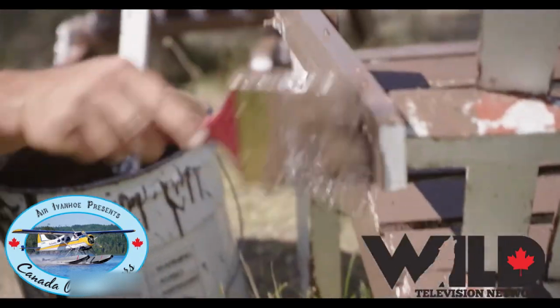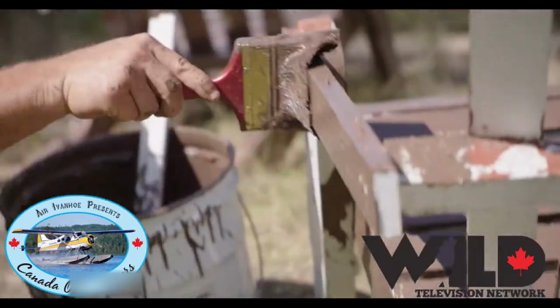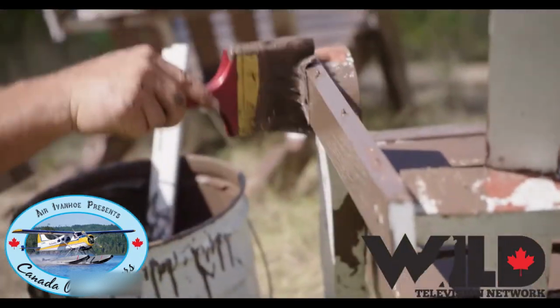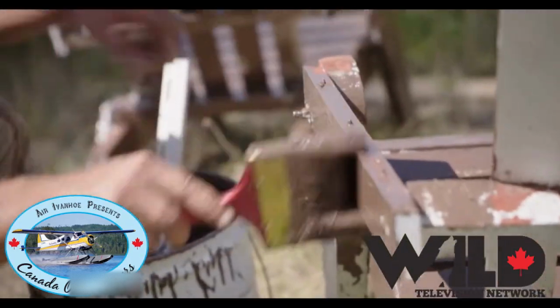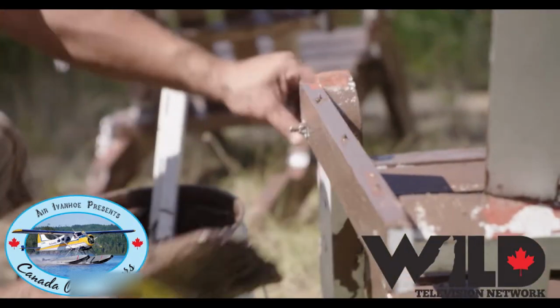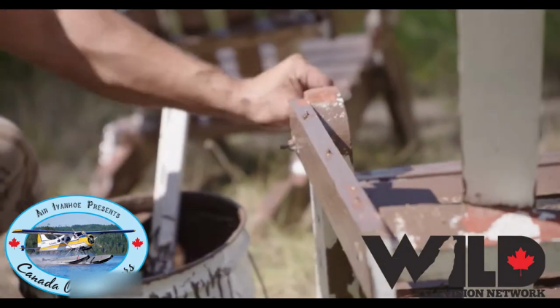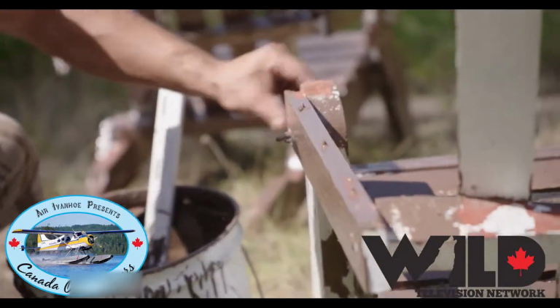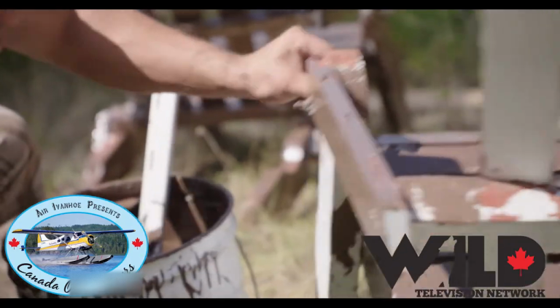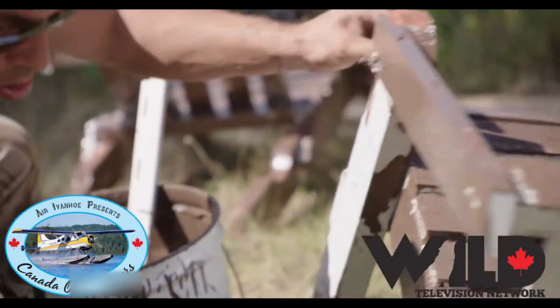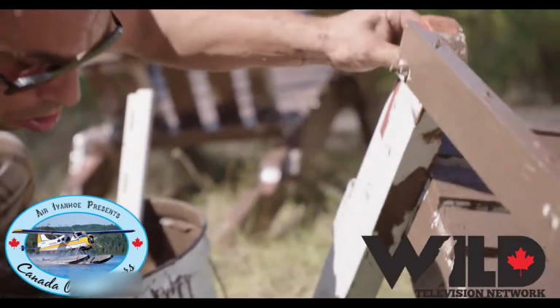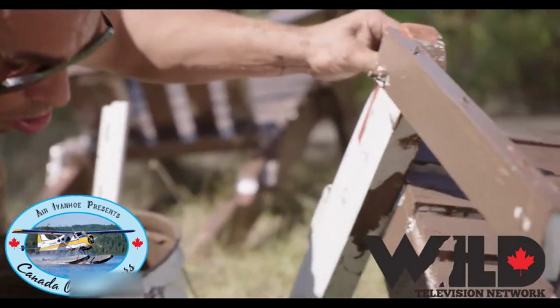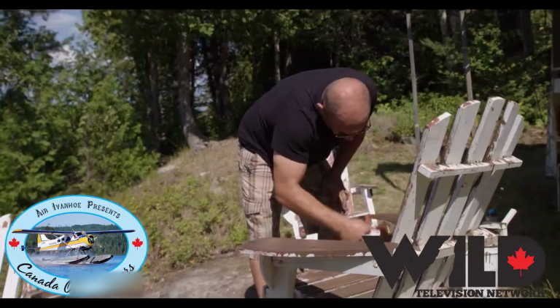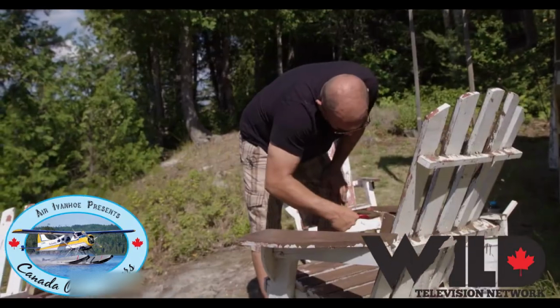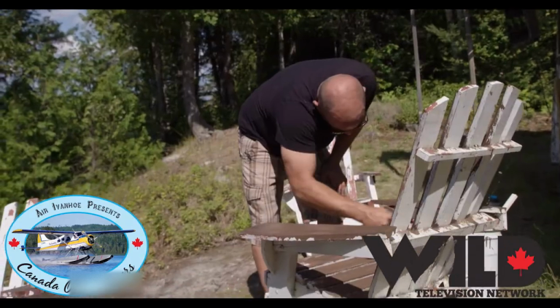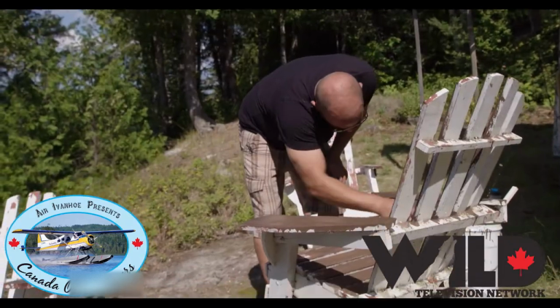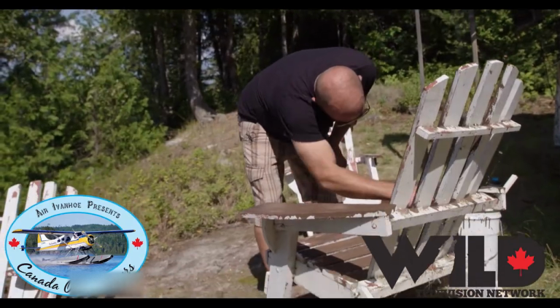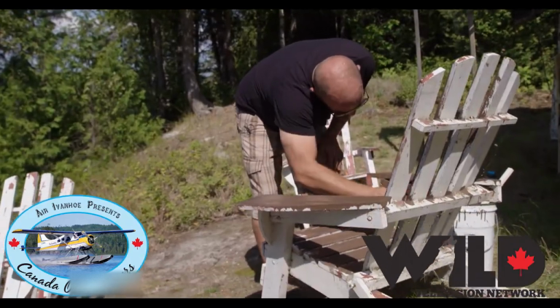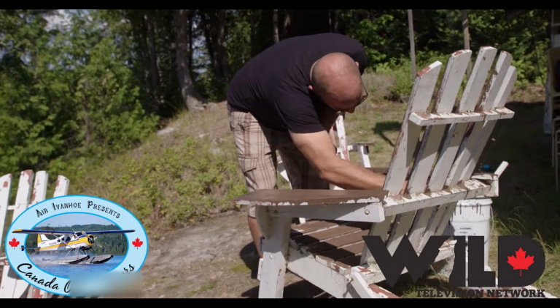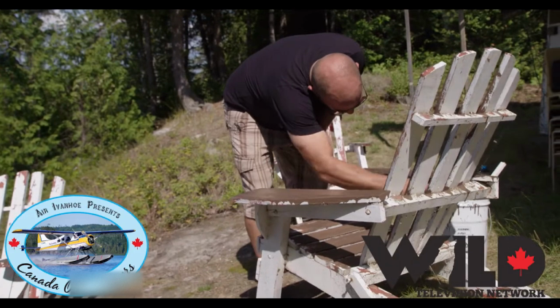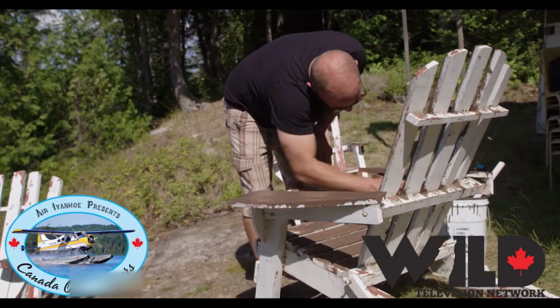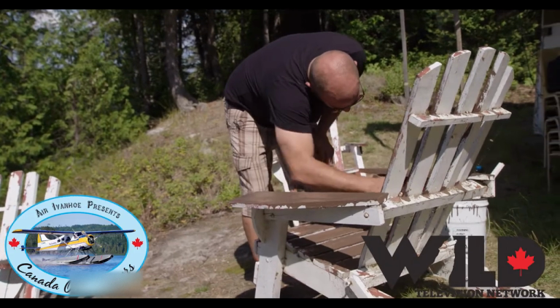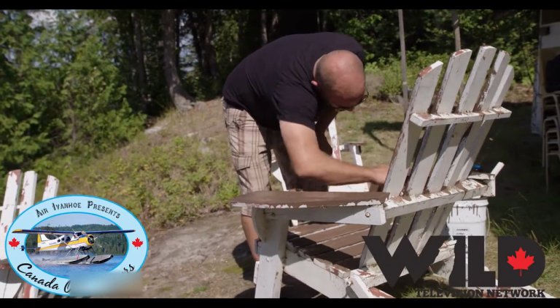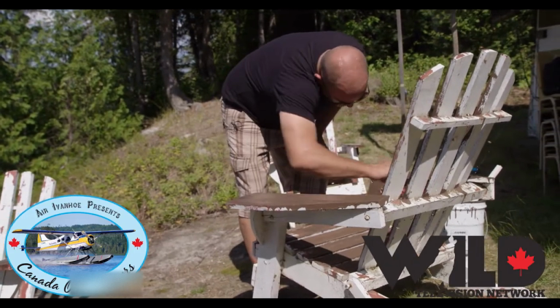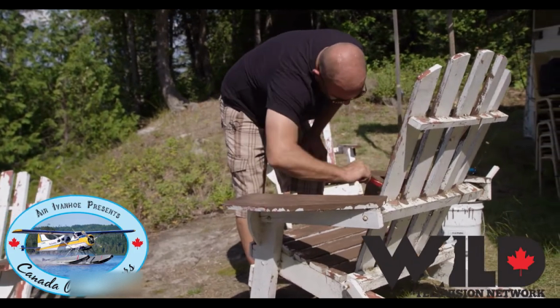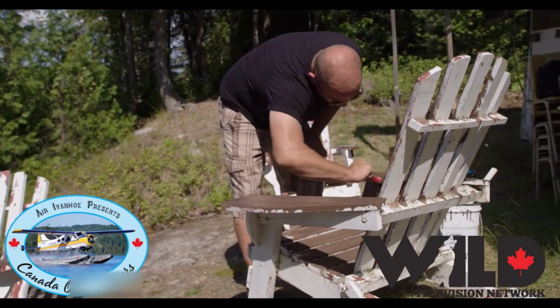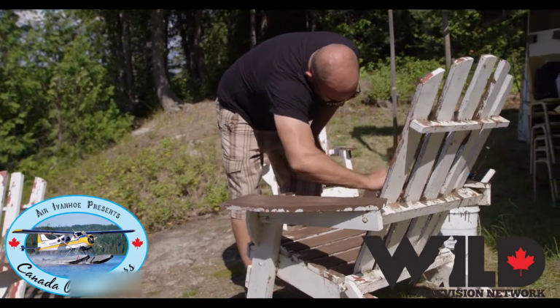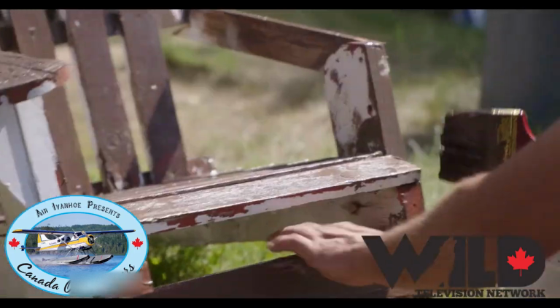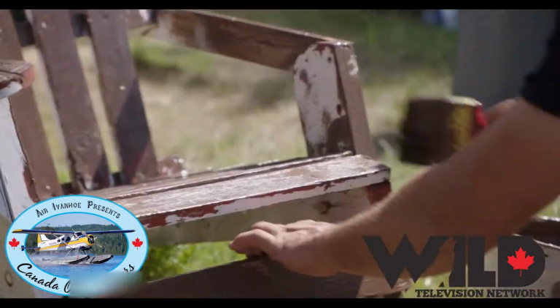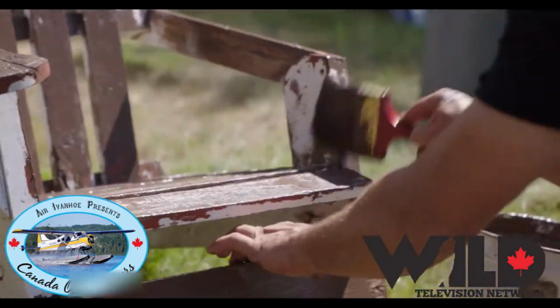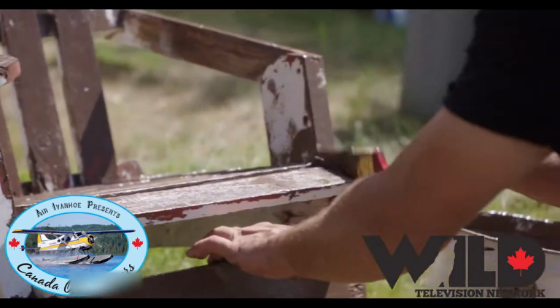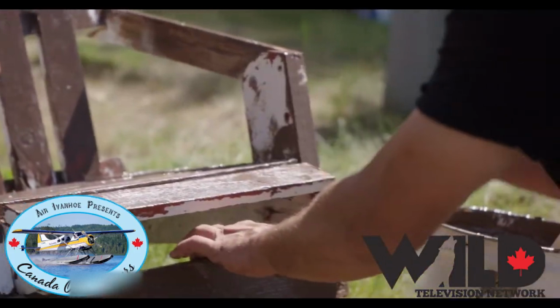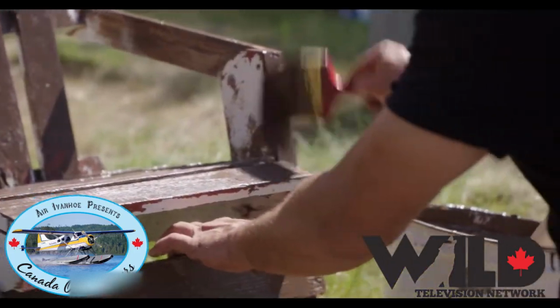I think we're done scraping this one. We're going to put a coat of paint on it and let it dry, and then we'll be ready to go by tonight to sit down by the fire.